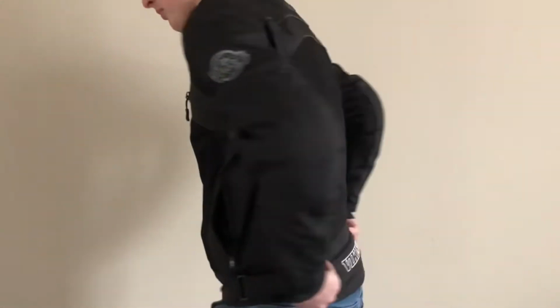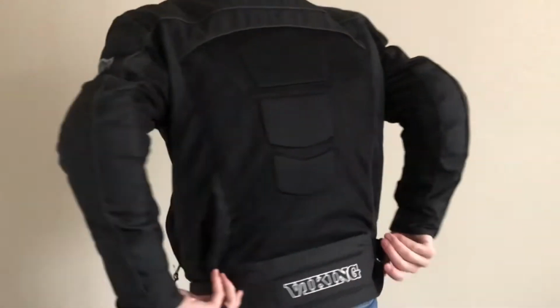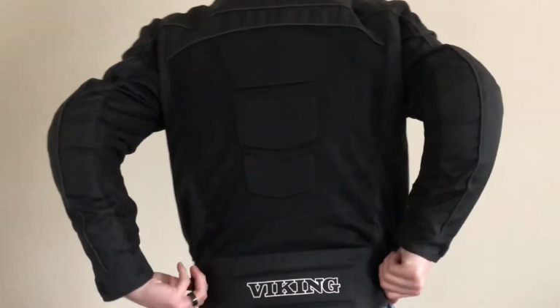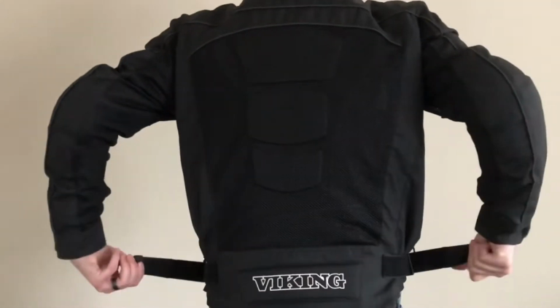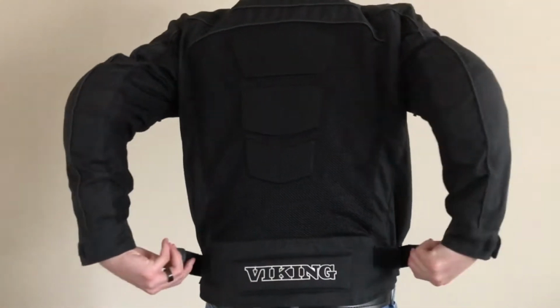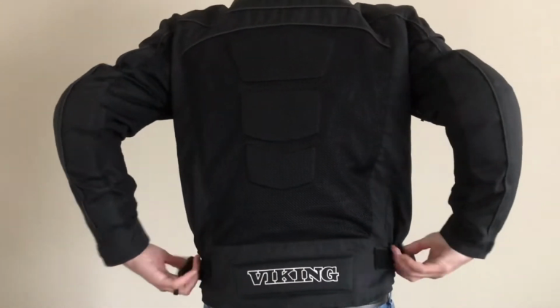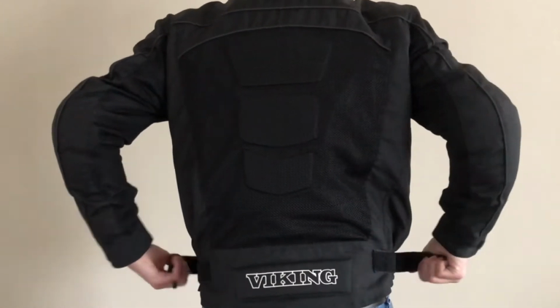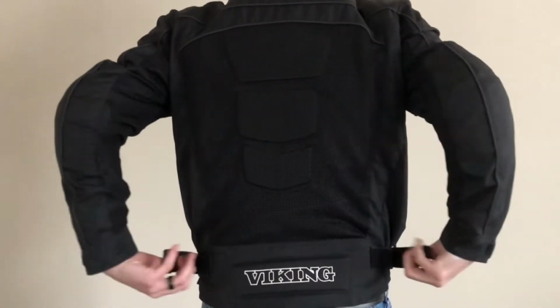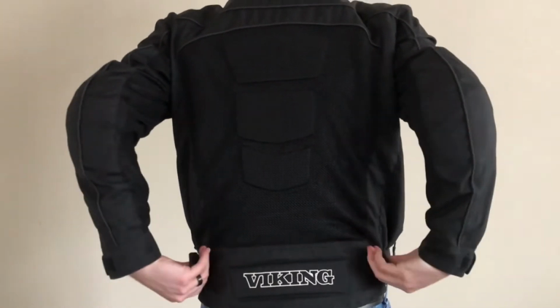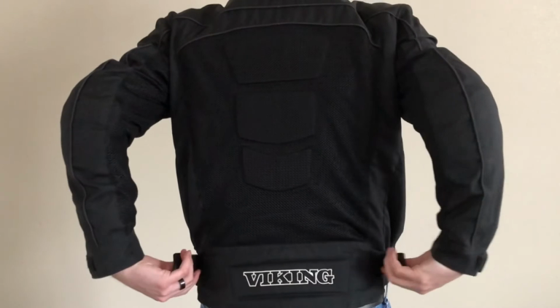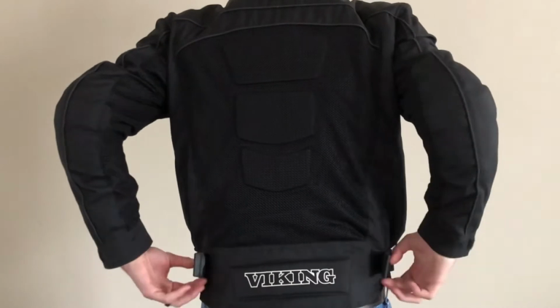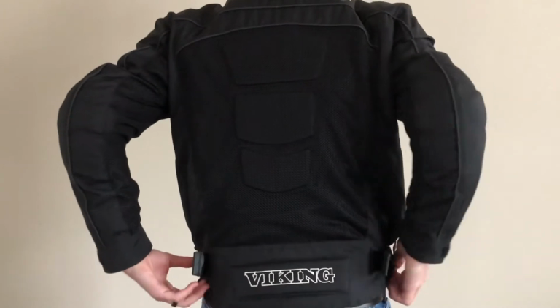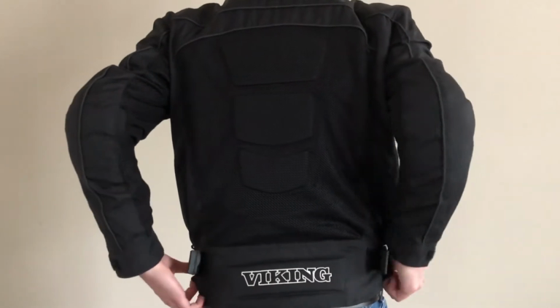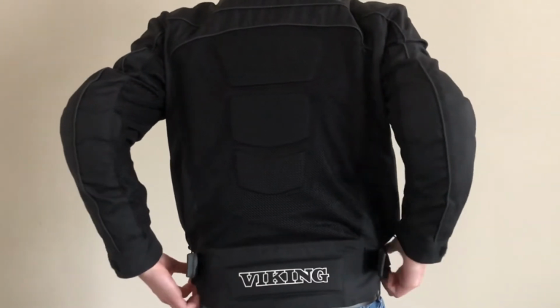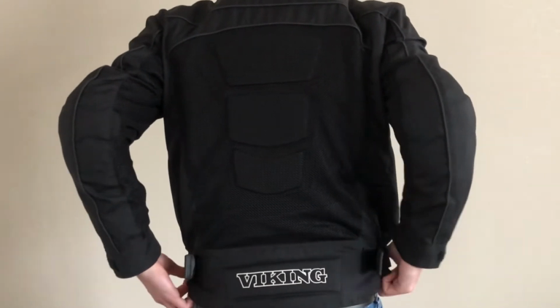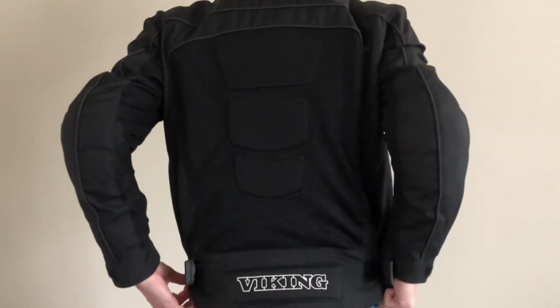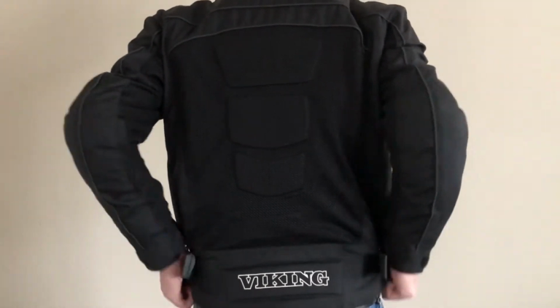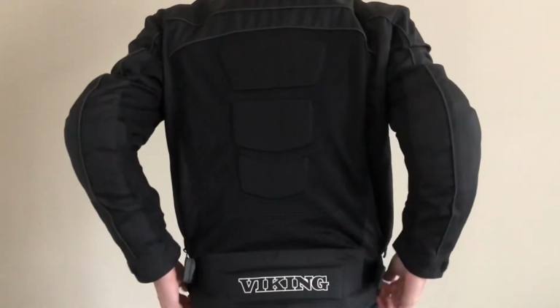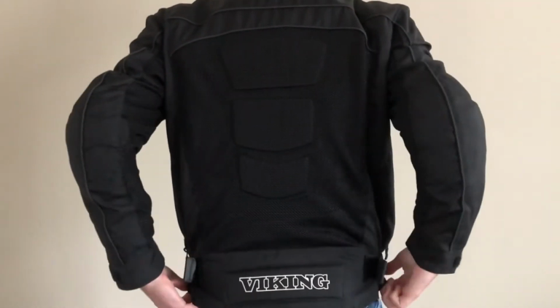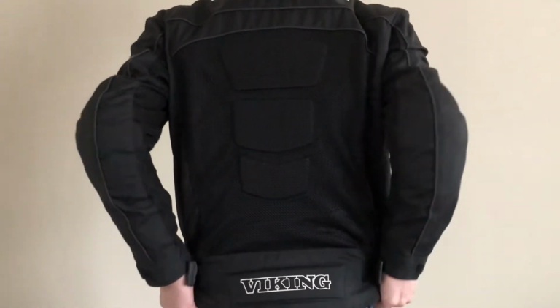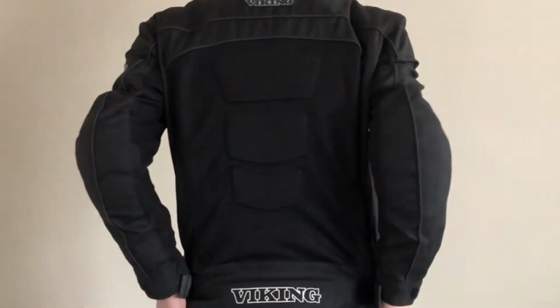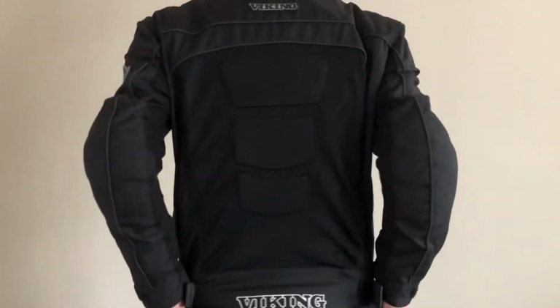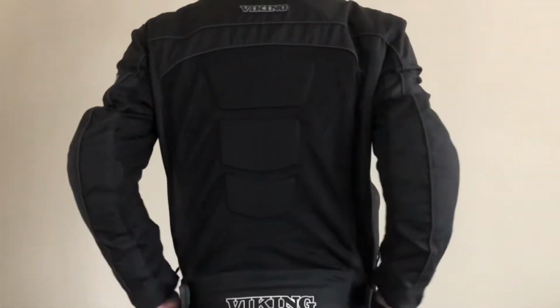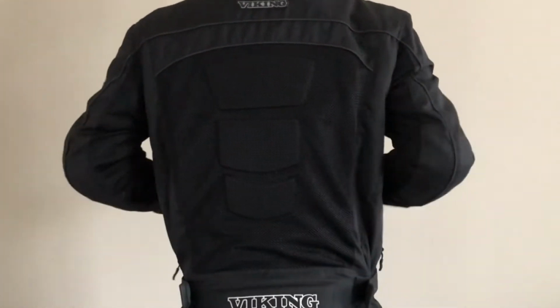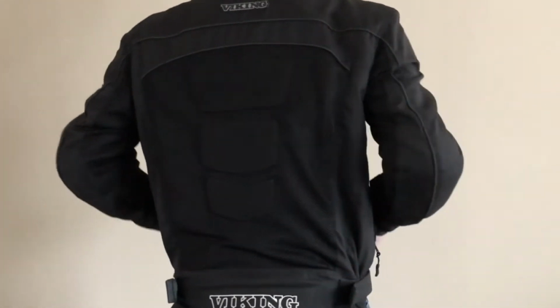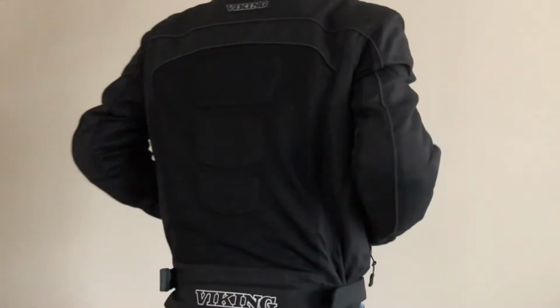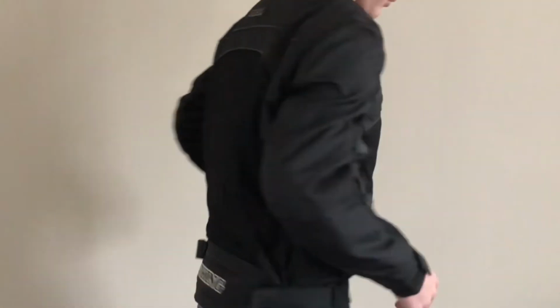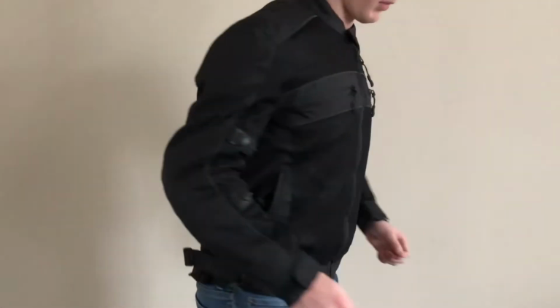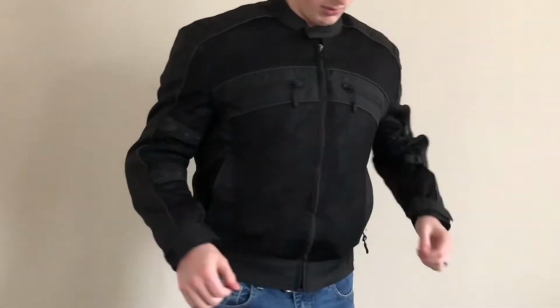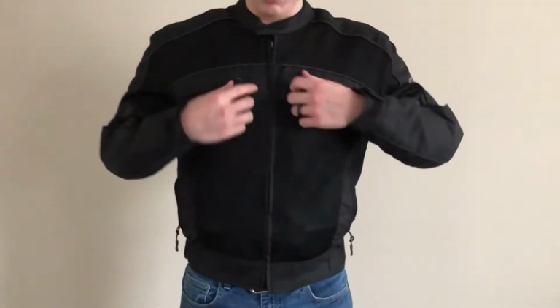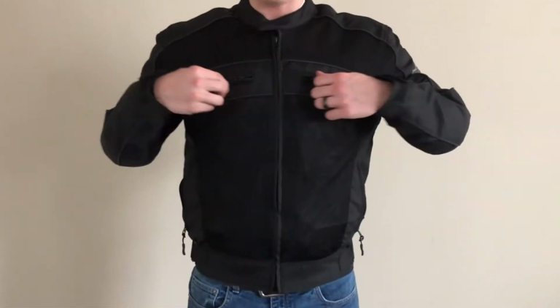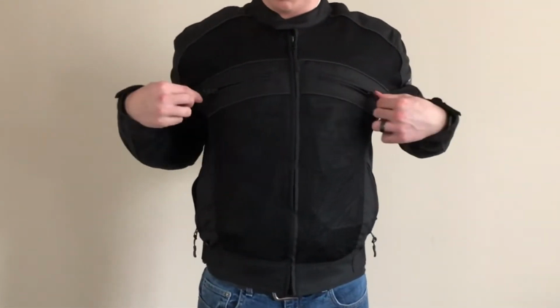The mesh allows the jacket to be breathable while still providing an extra layer between you and the road. It has armor in all the right places — elbows, back, and shoulders.